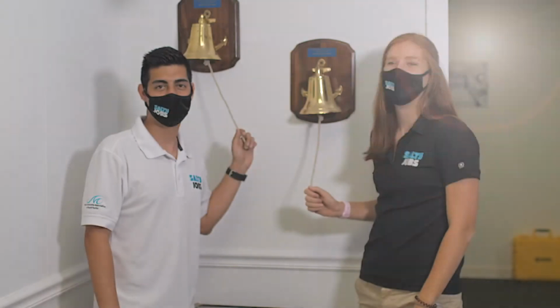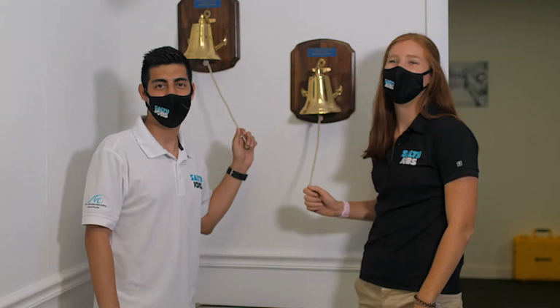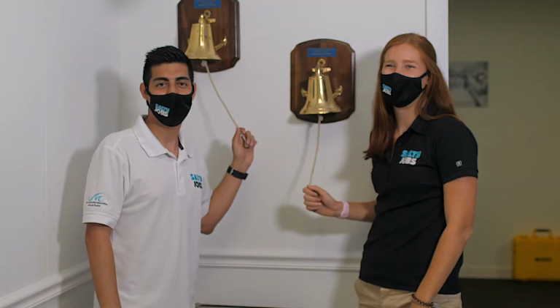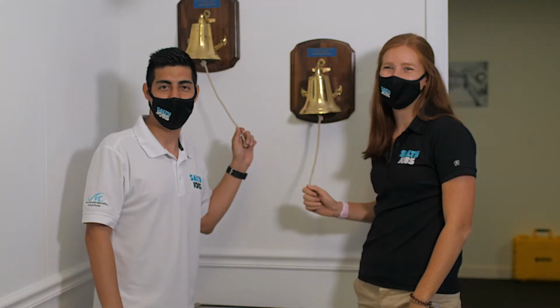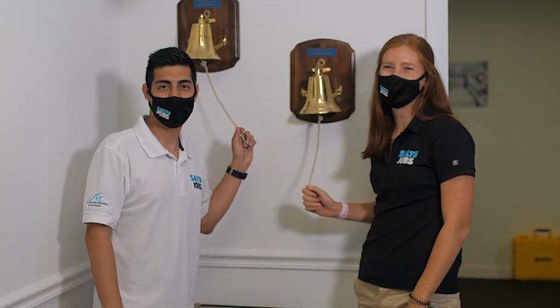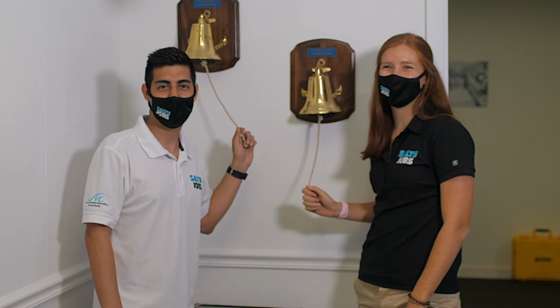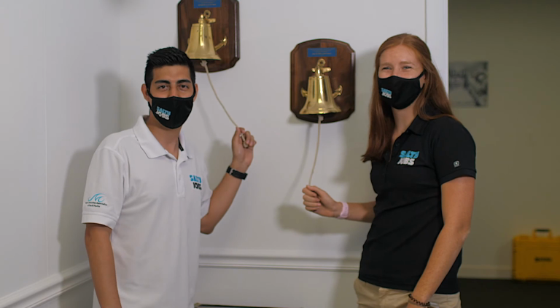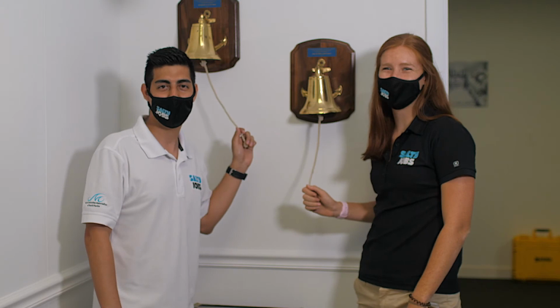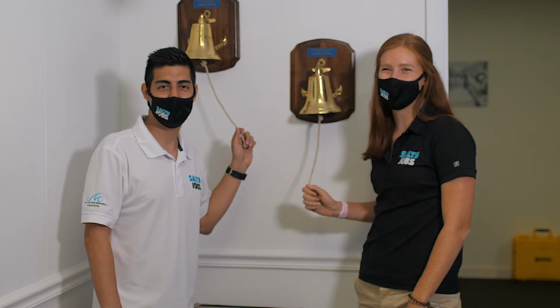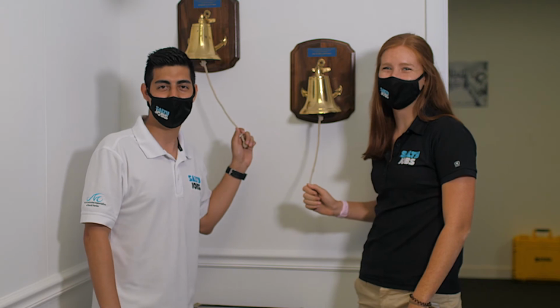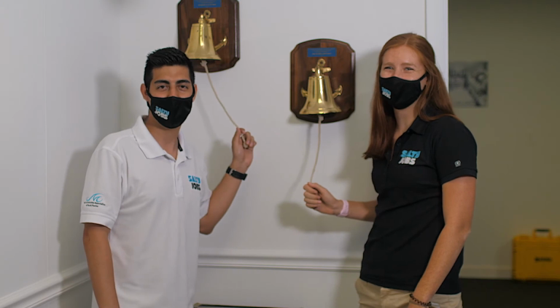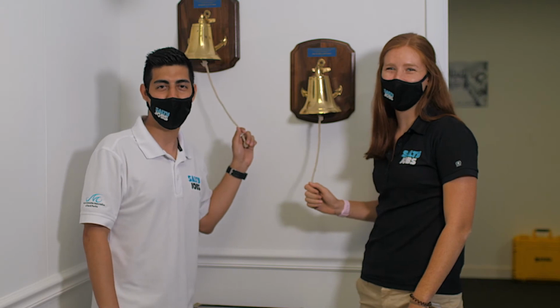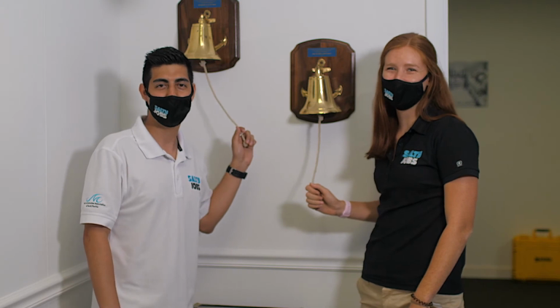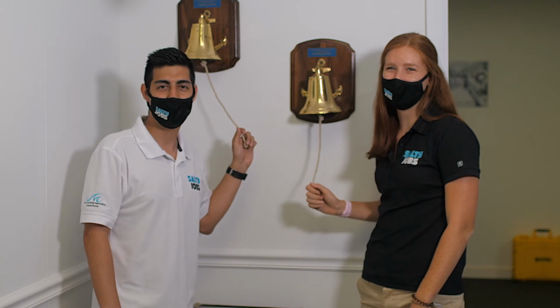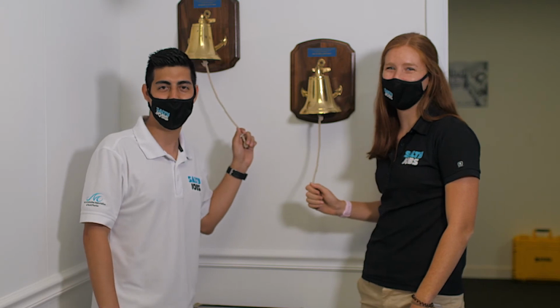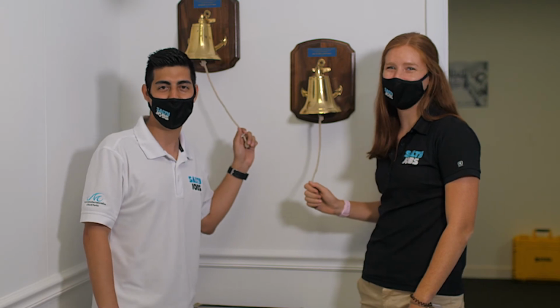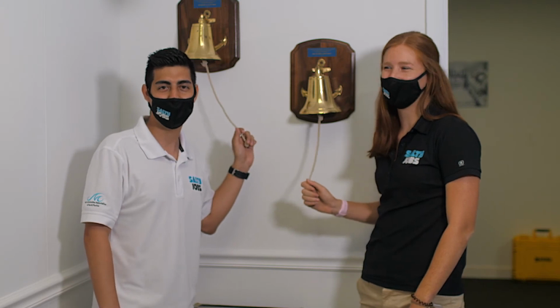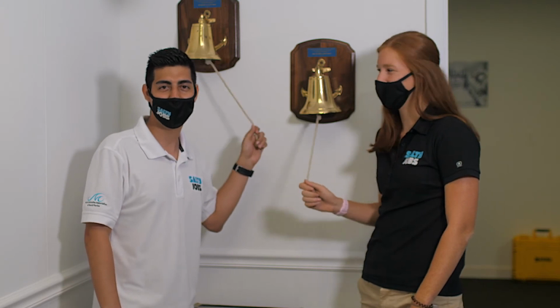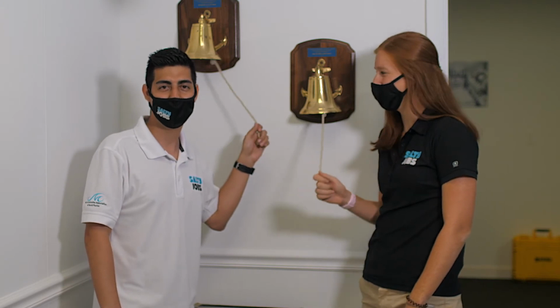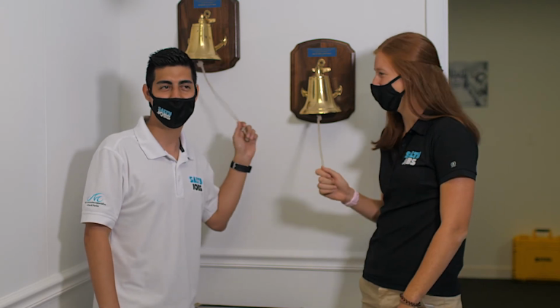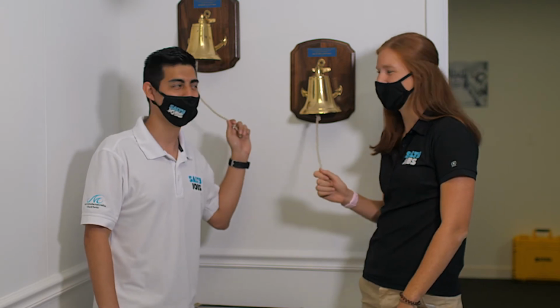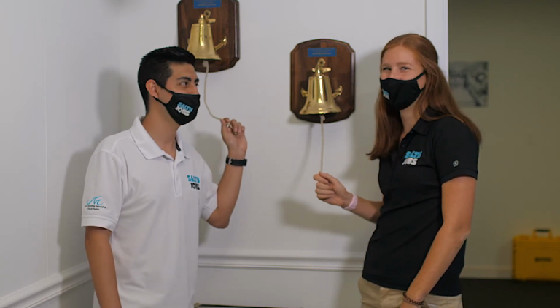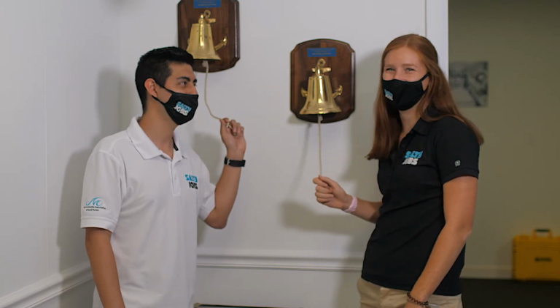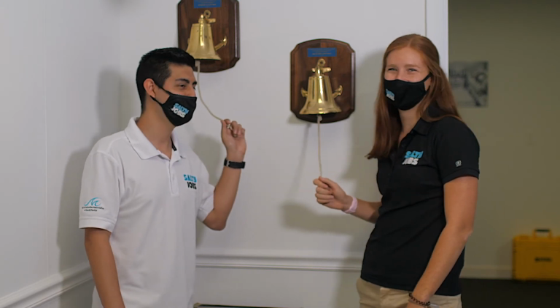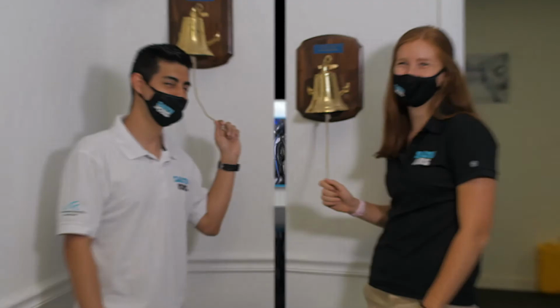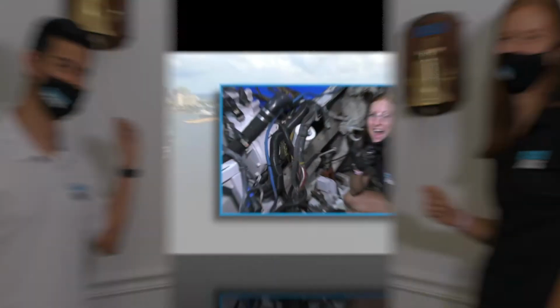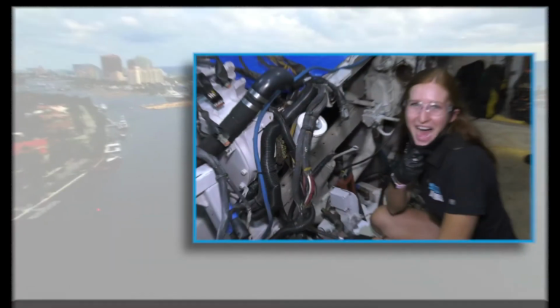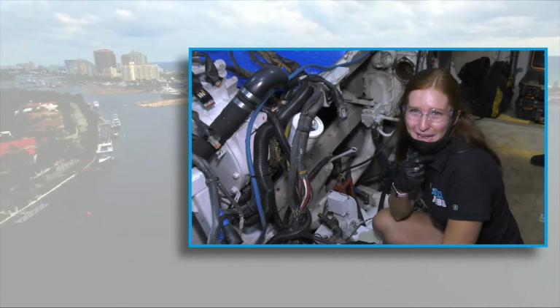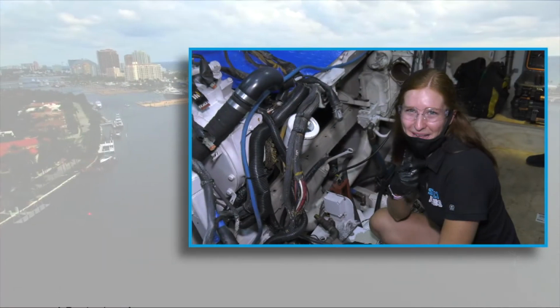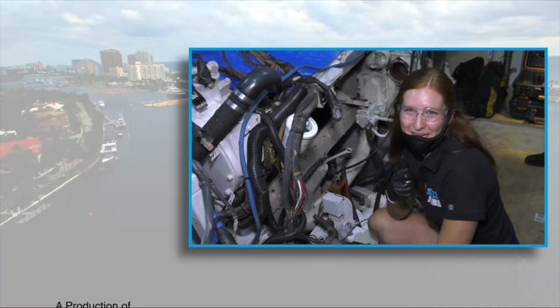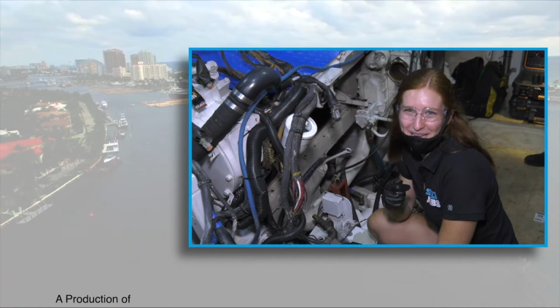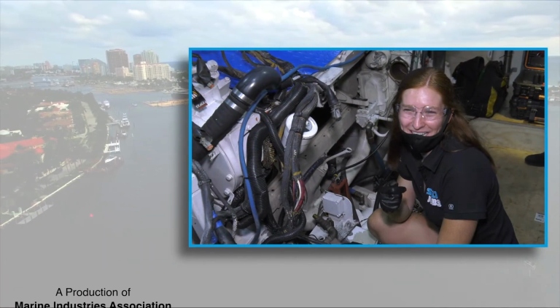And that's another salty job complete. I'm Megan Piggott.